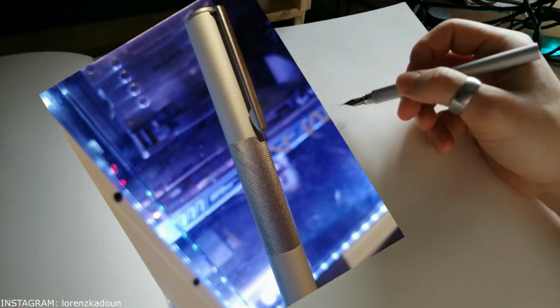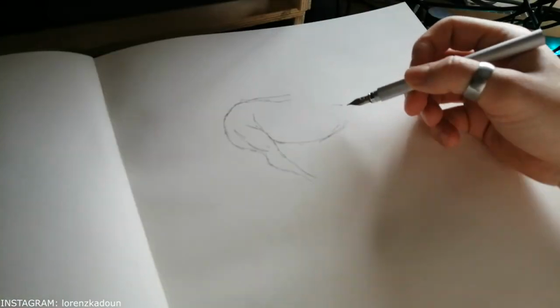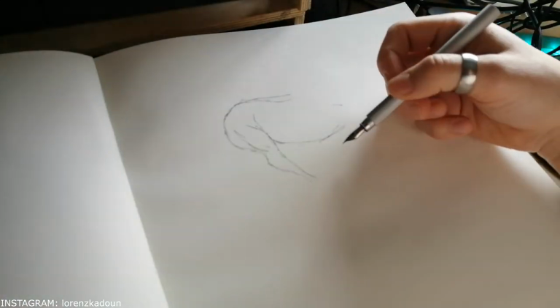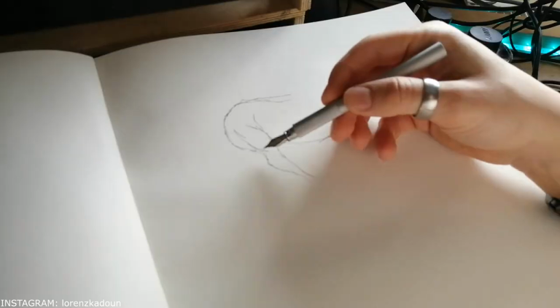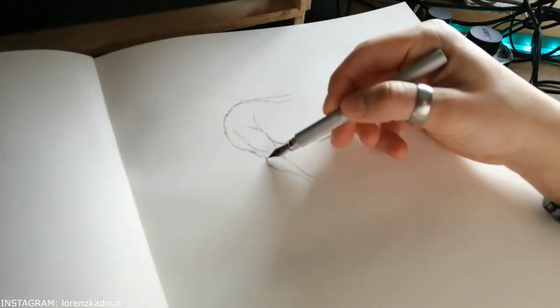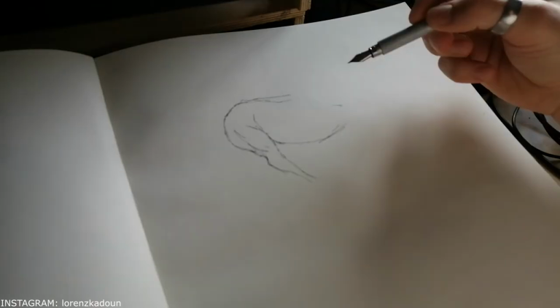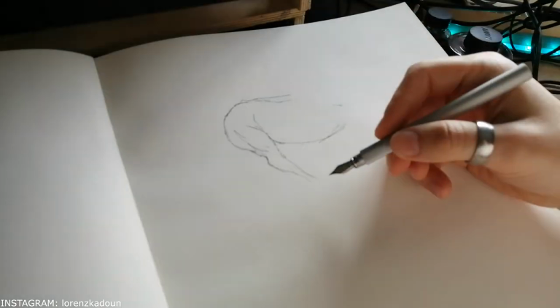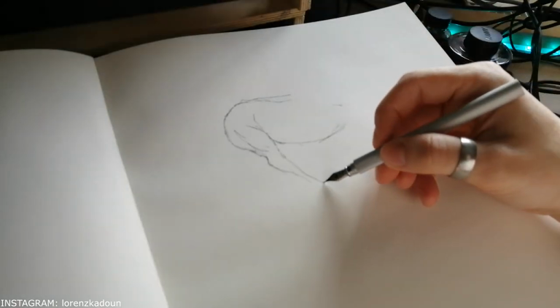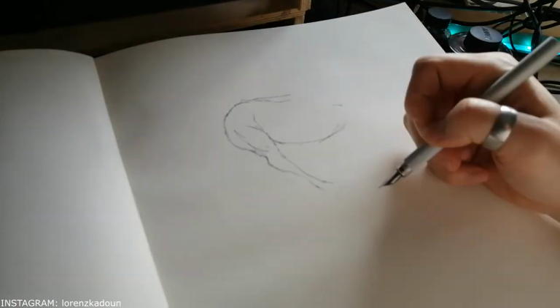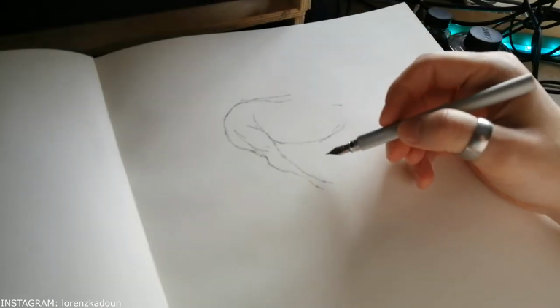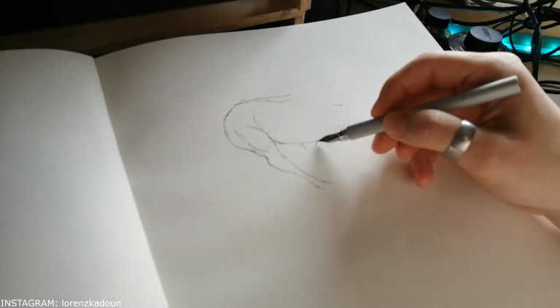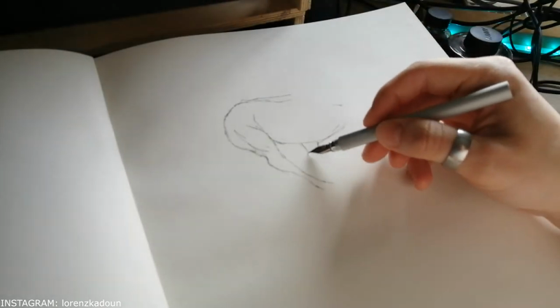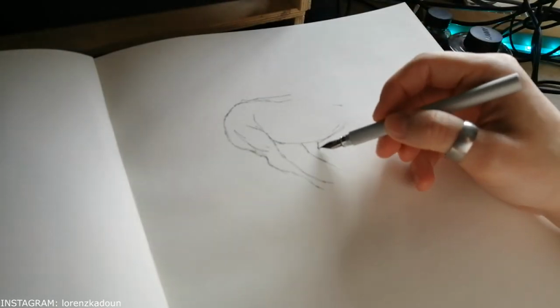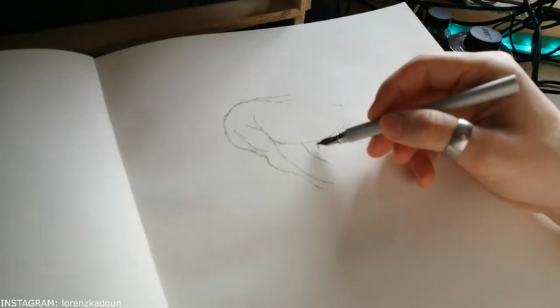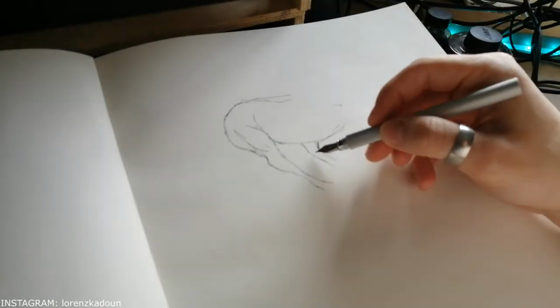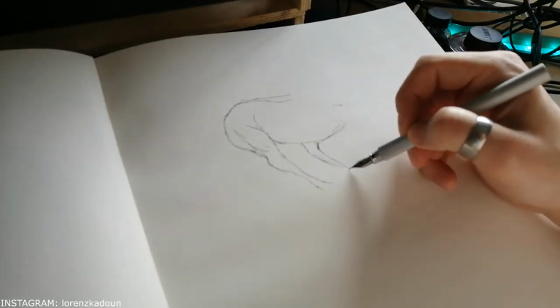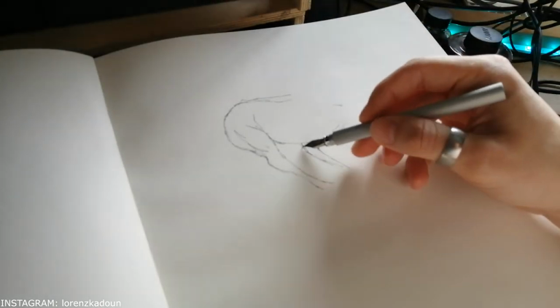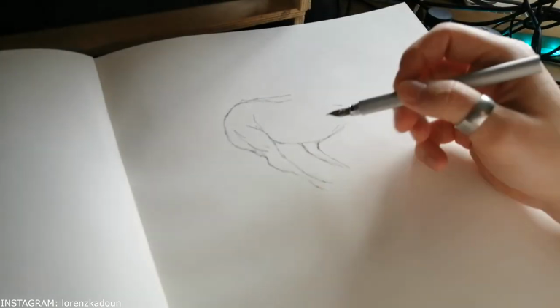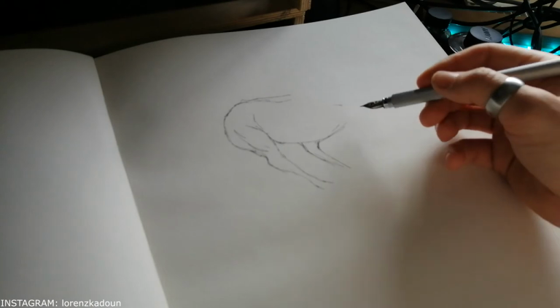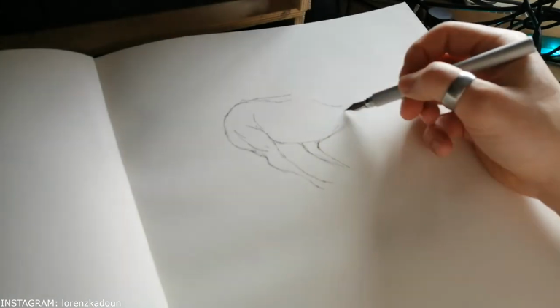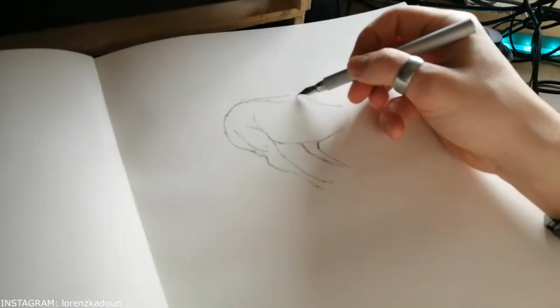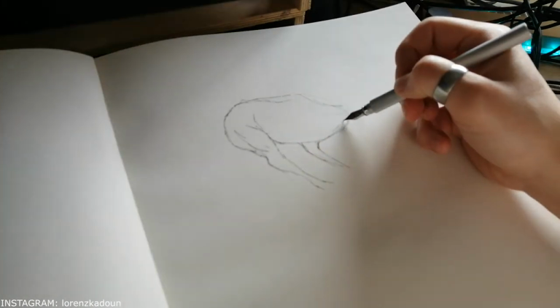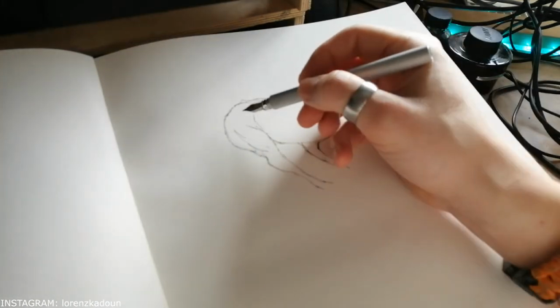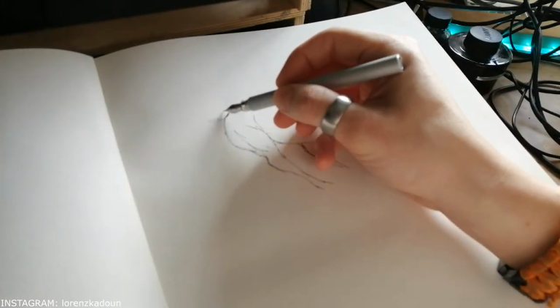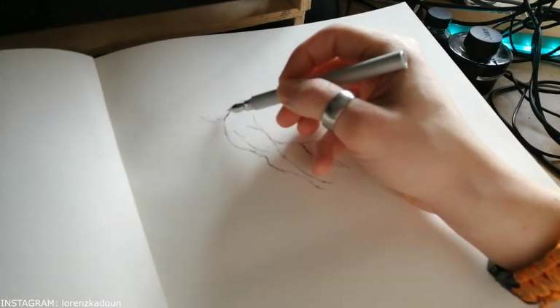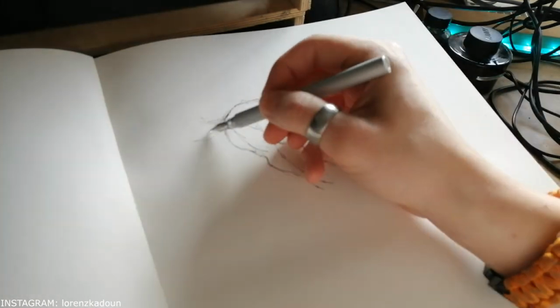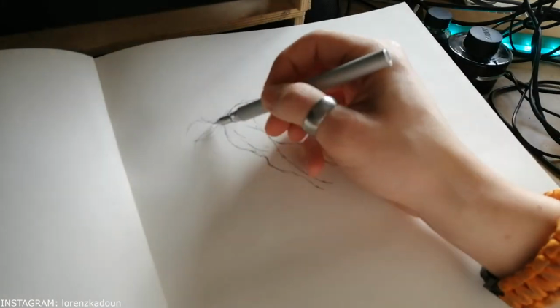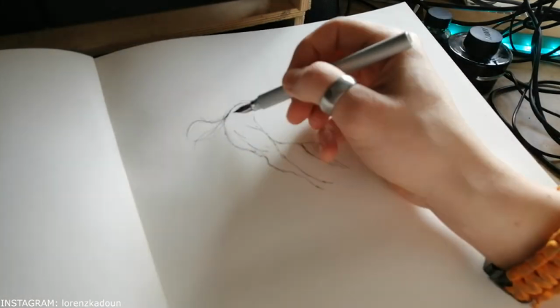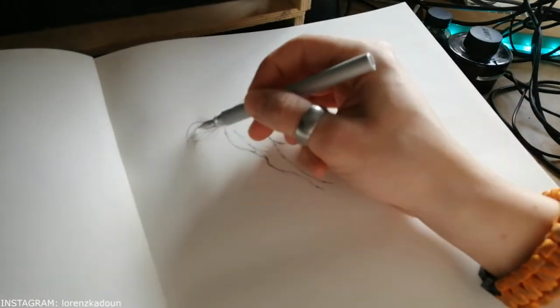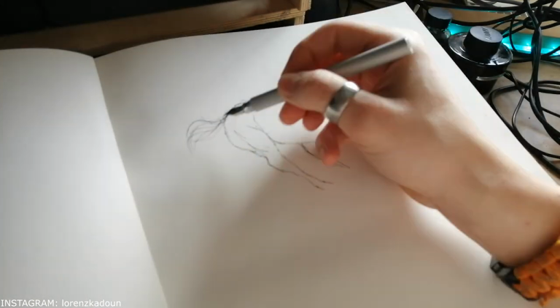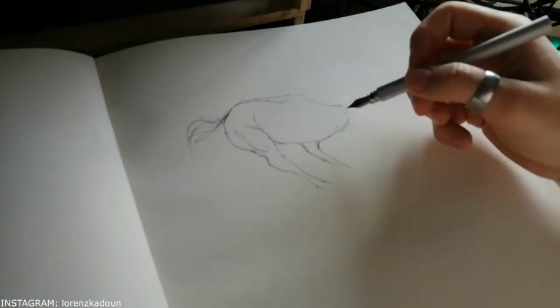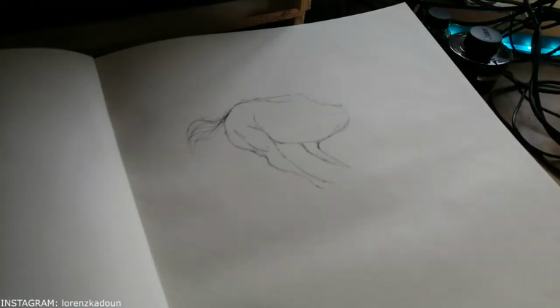Just at the start, I know that the first shot is out of focus — I'm going to correct it in just a second.